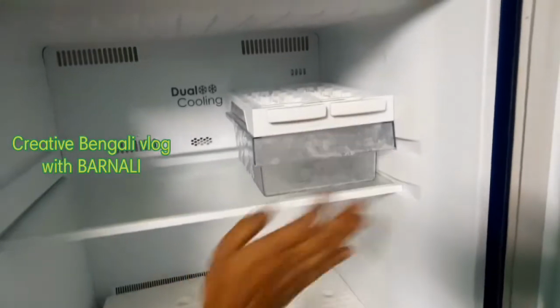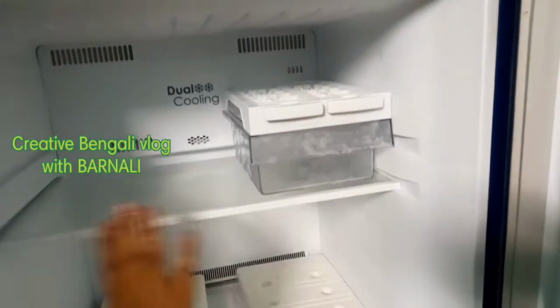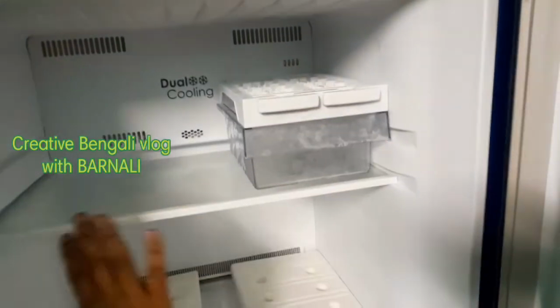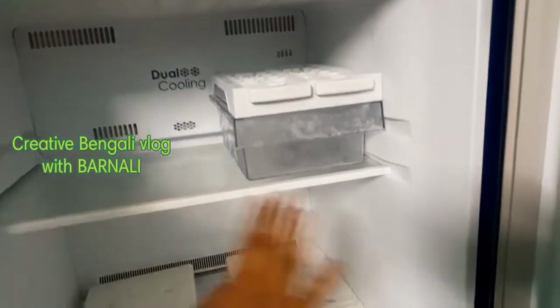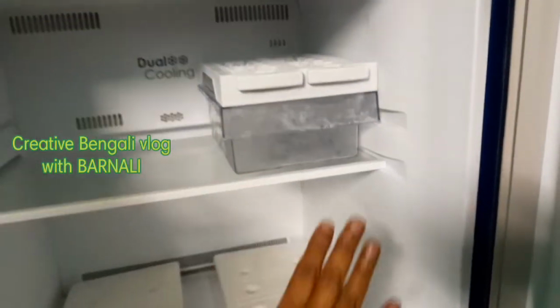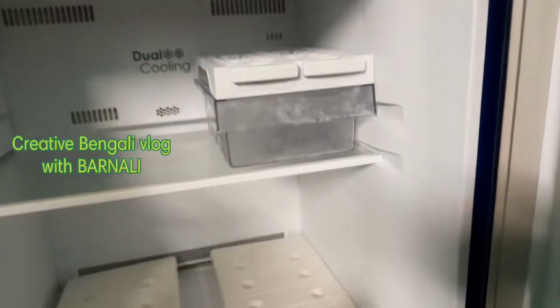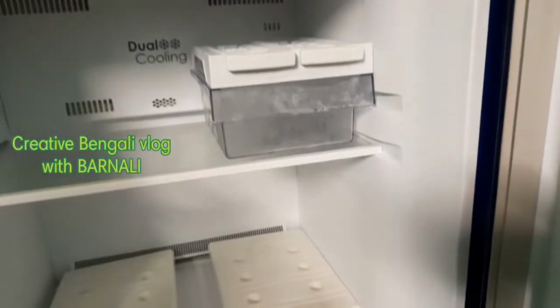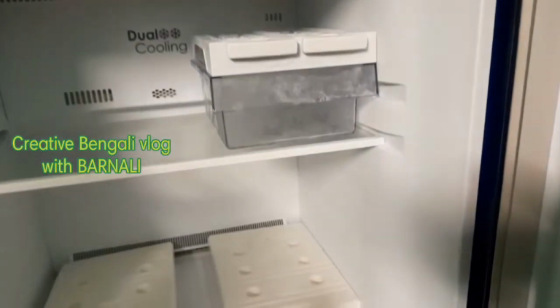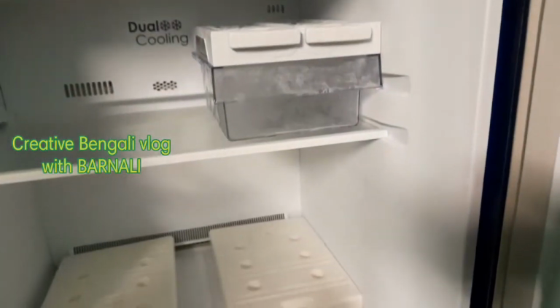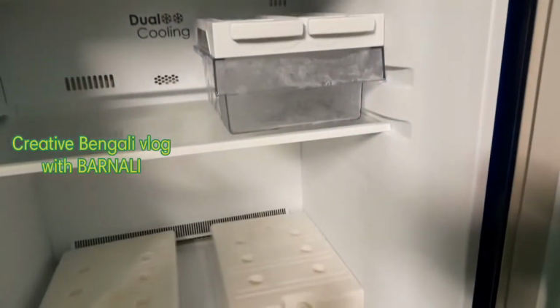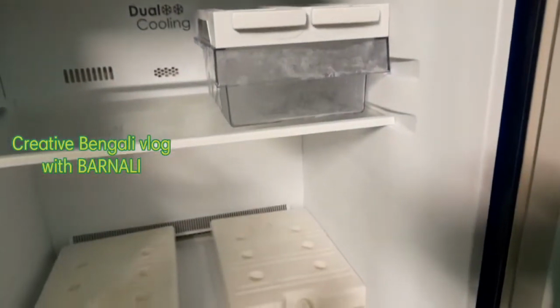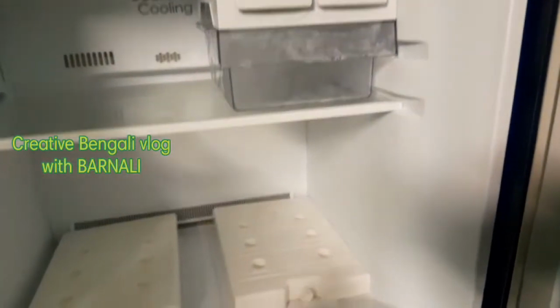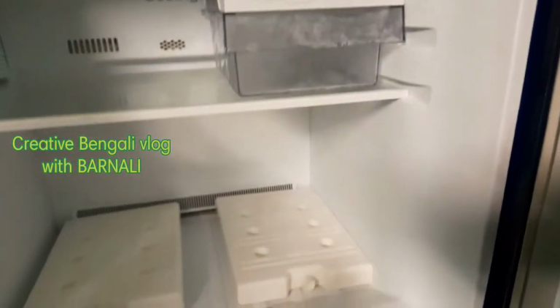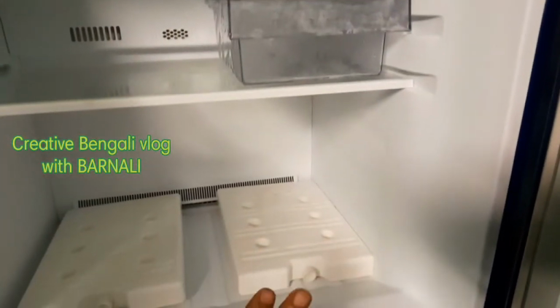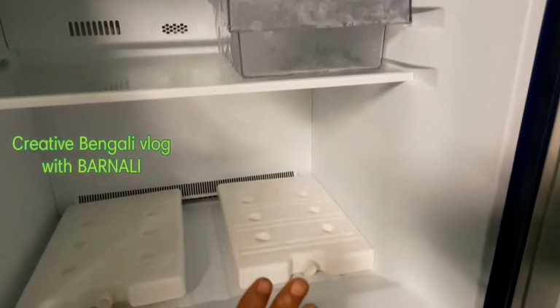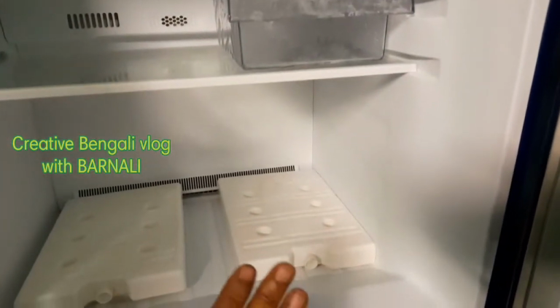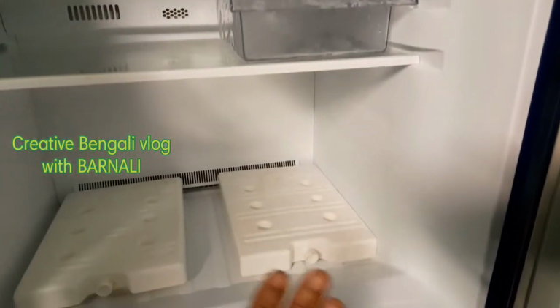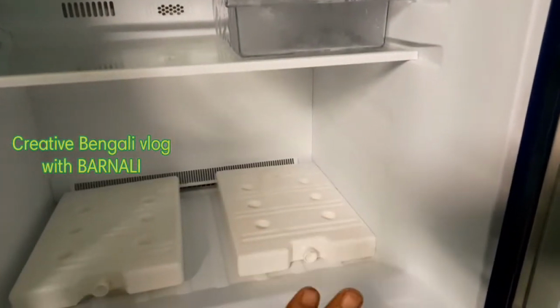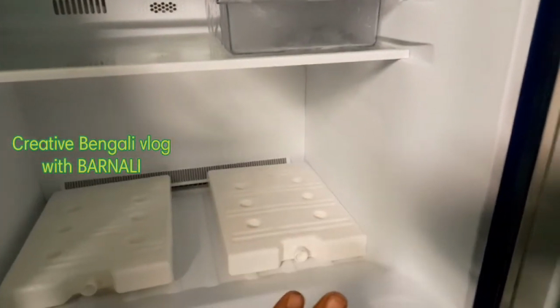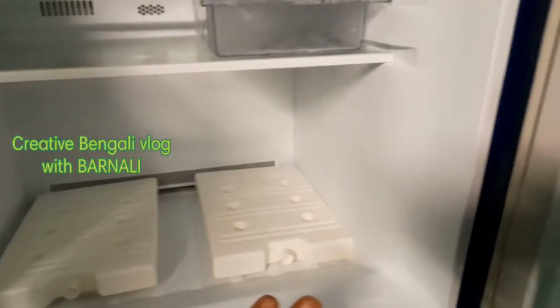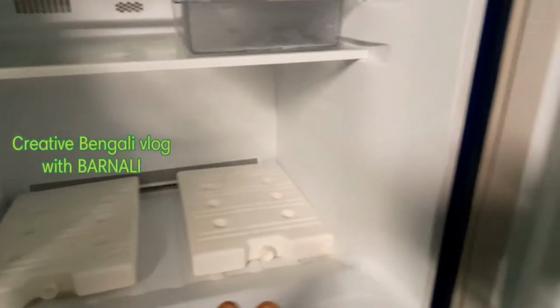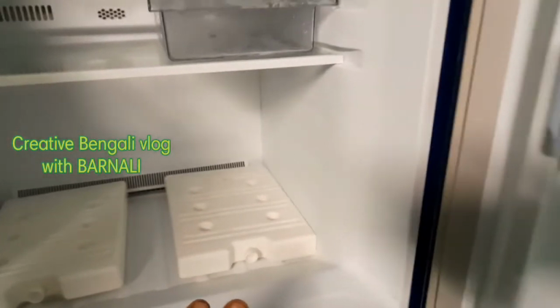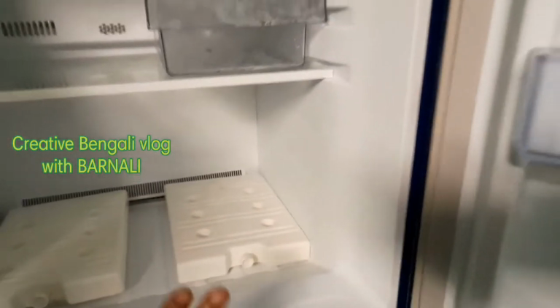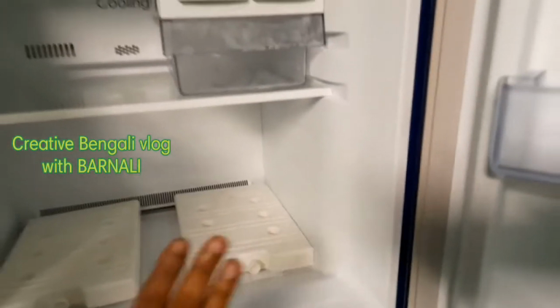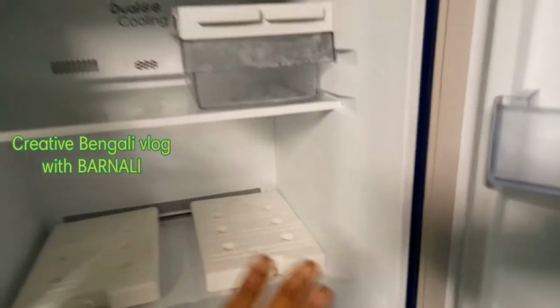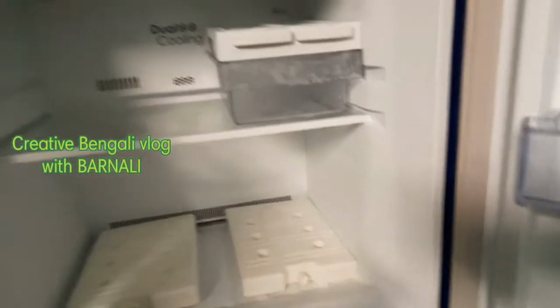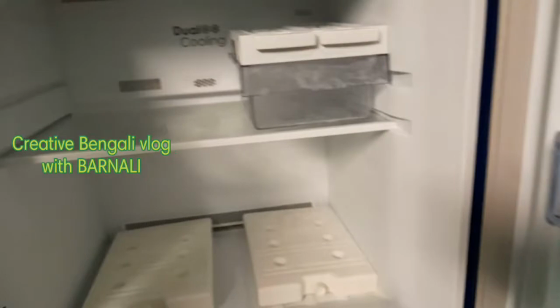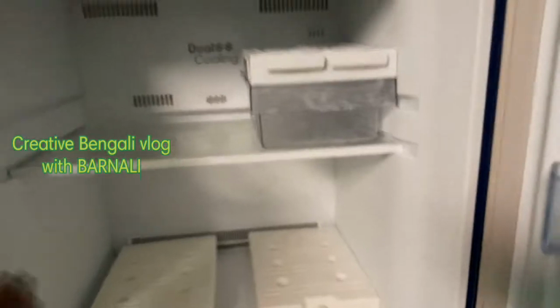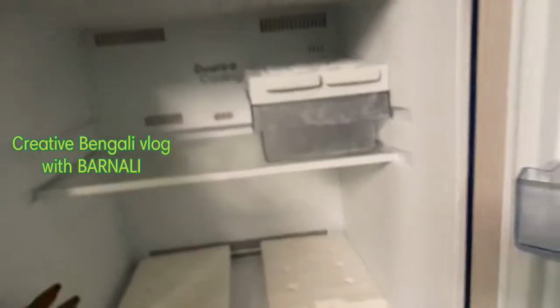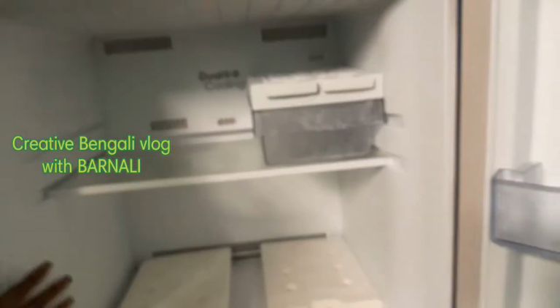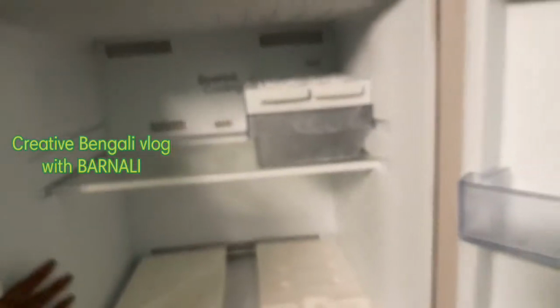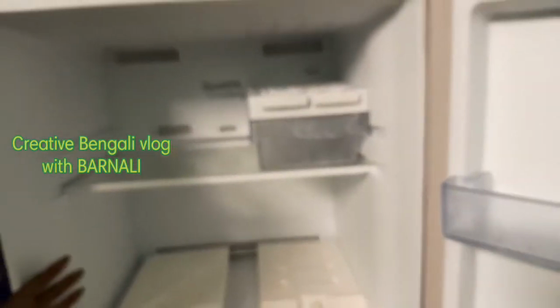This is the best place for a deep freezer. This is the best place for ice cream.